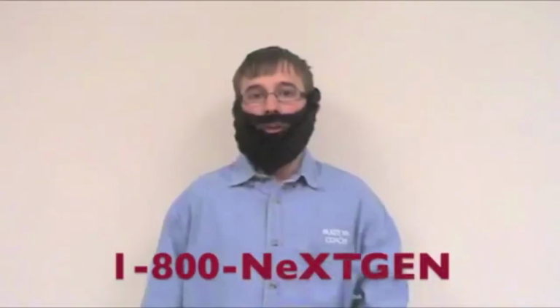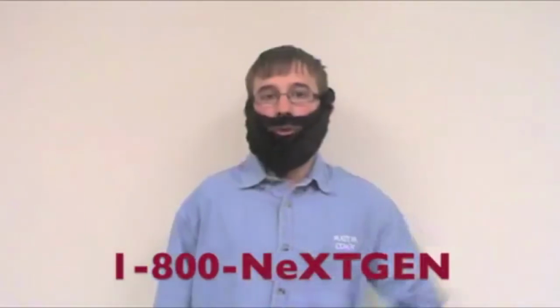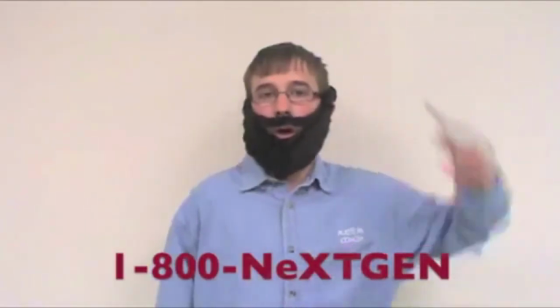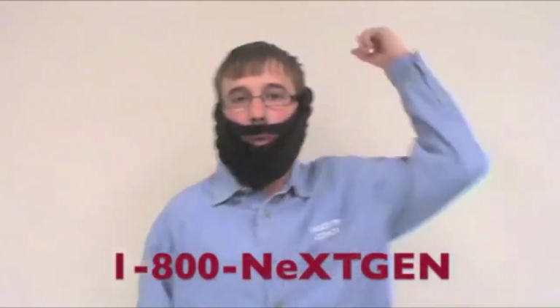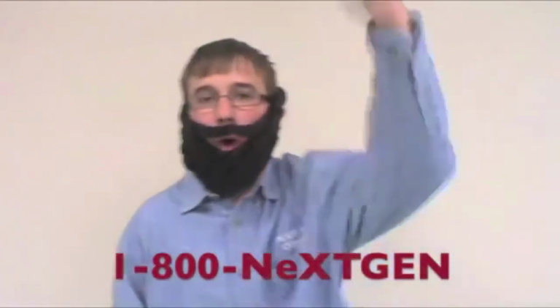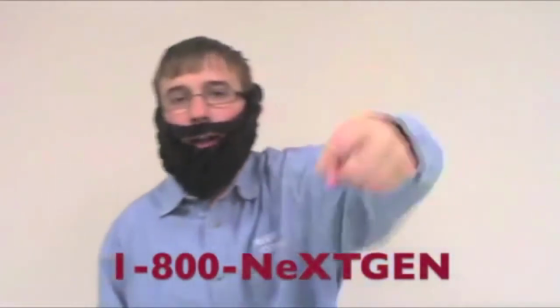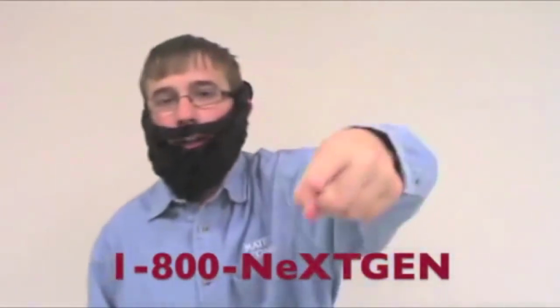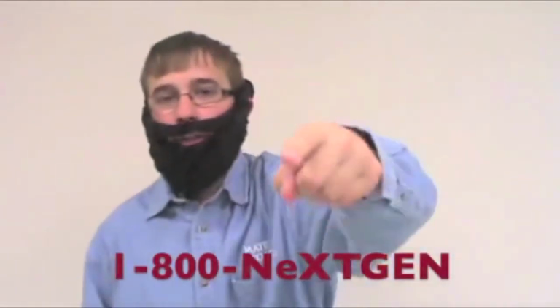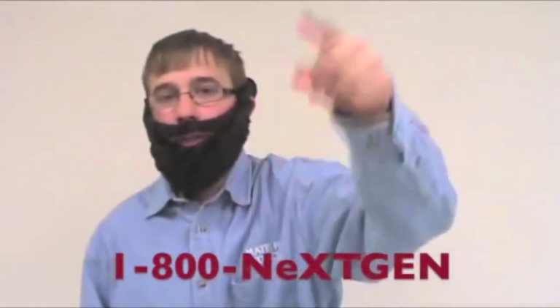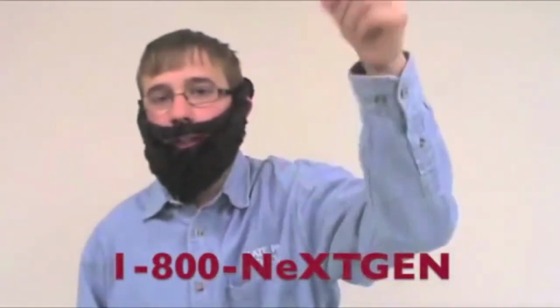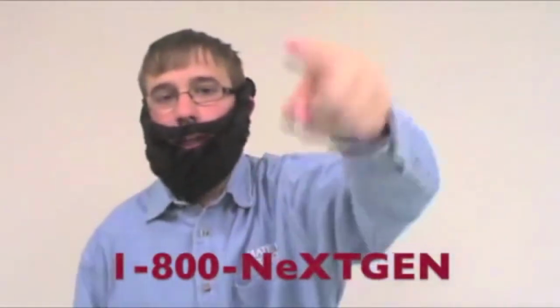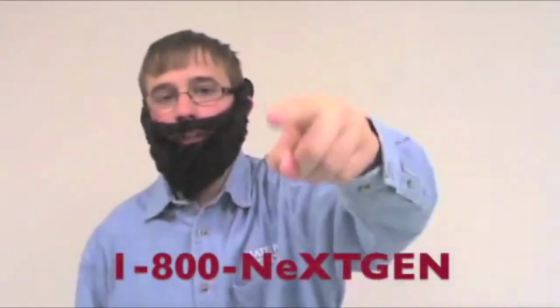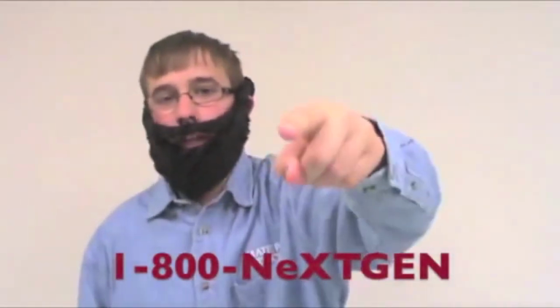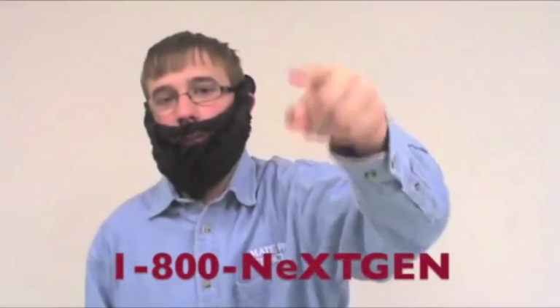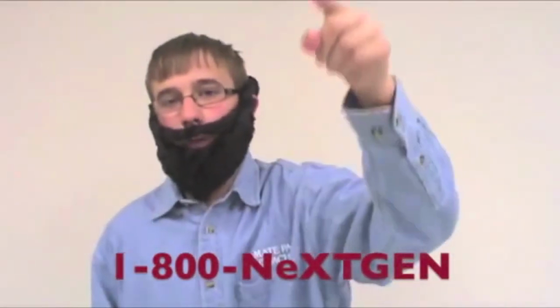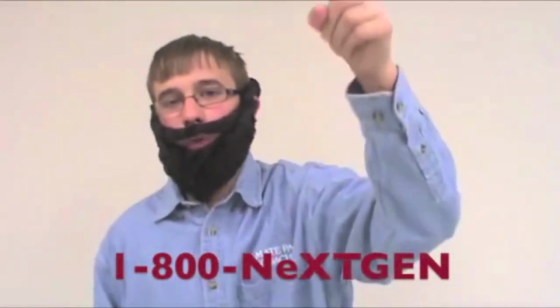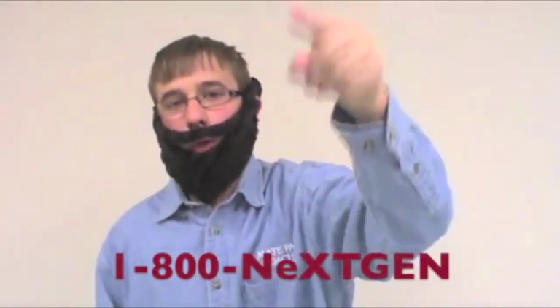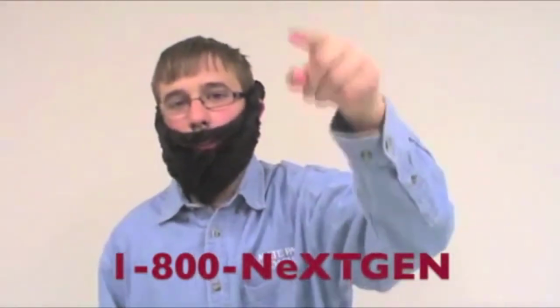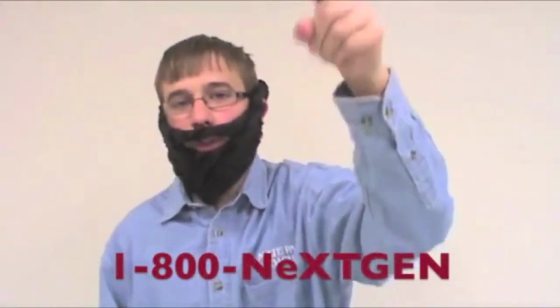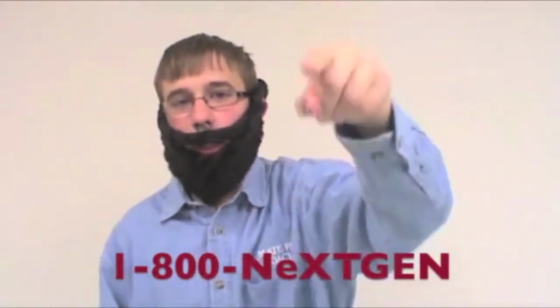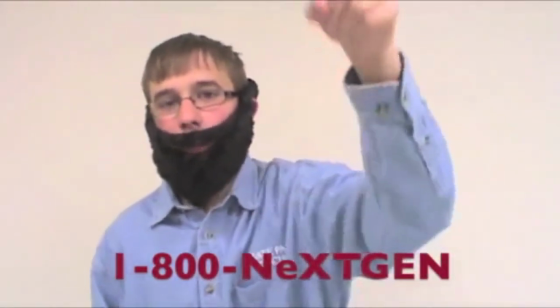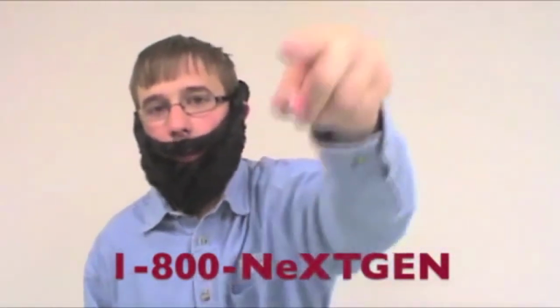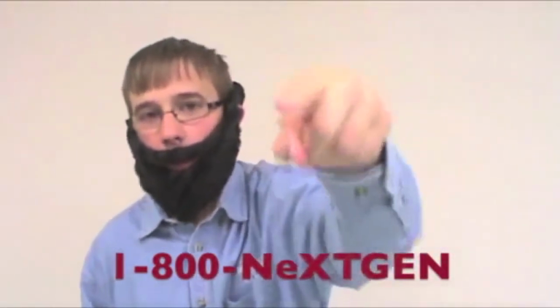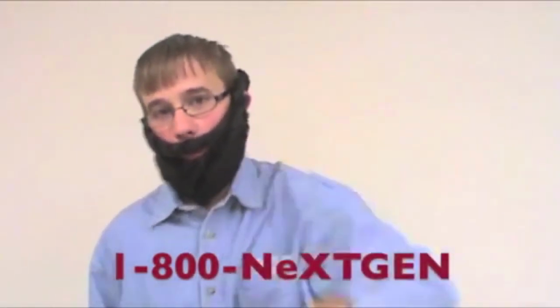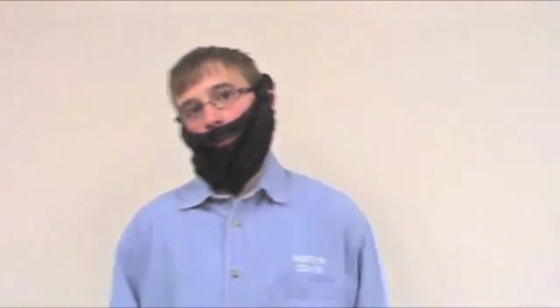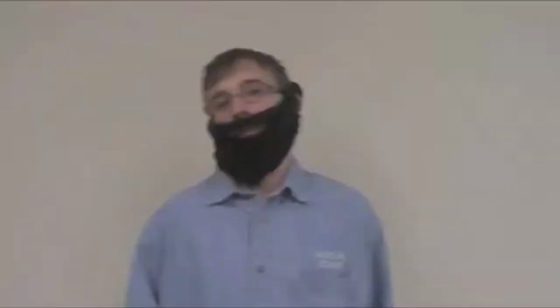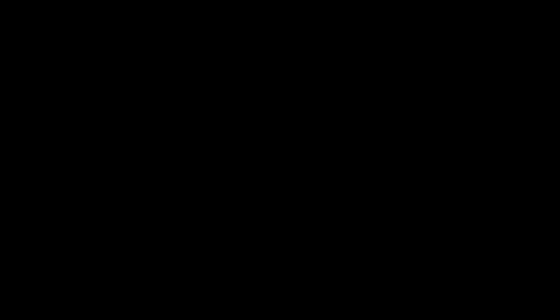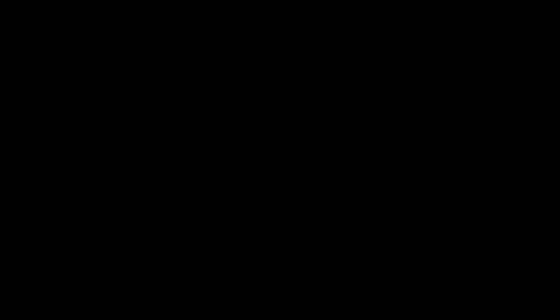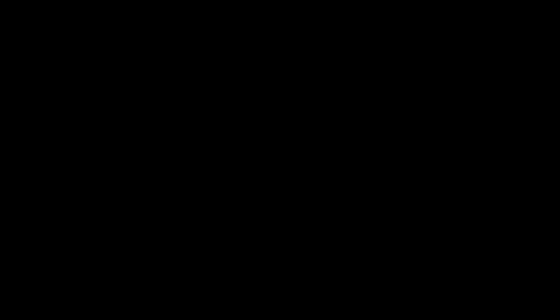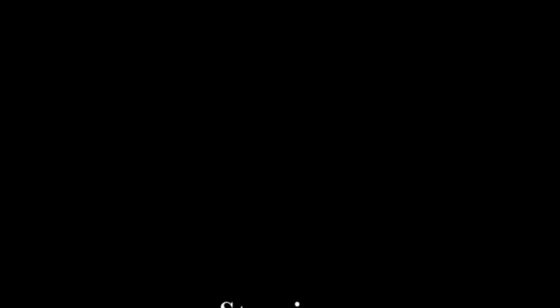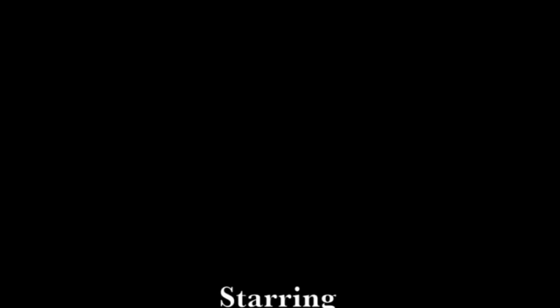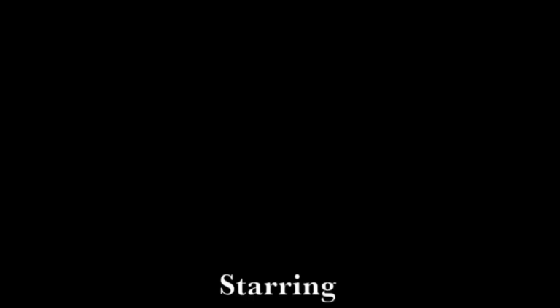So call 1-800-NEXT-GEN for your Grammar Jammer now!